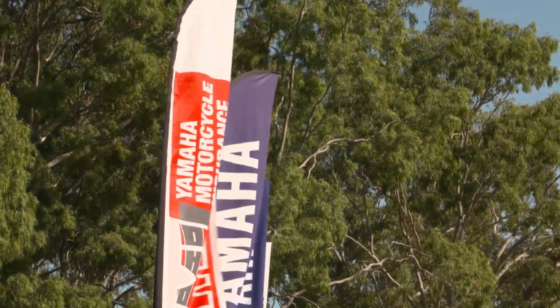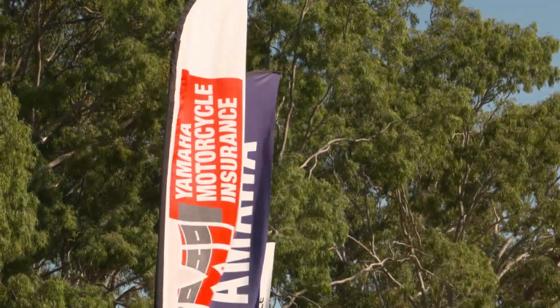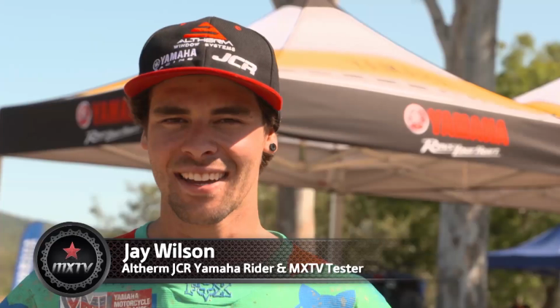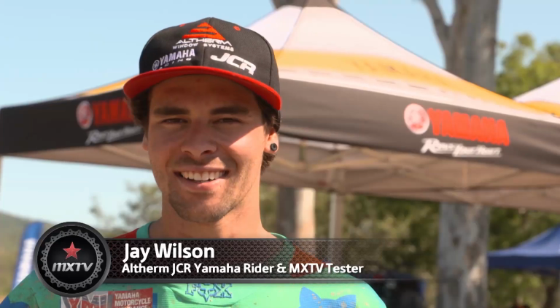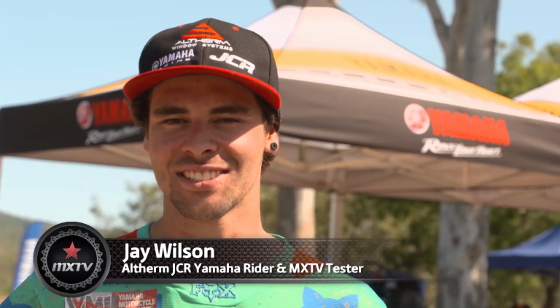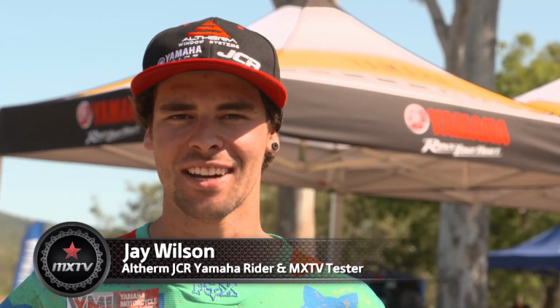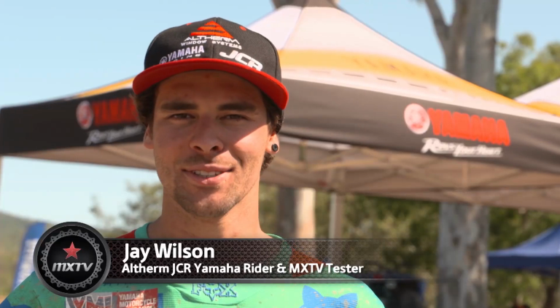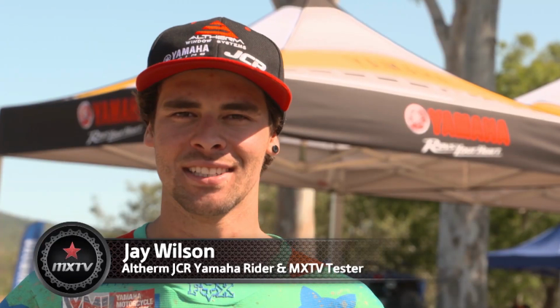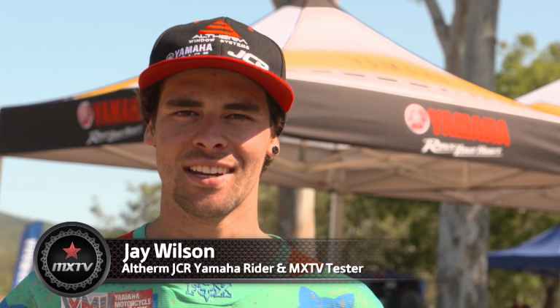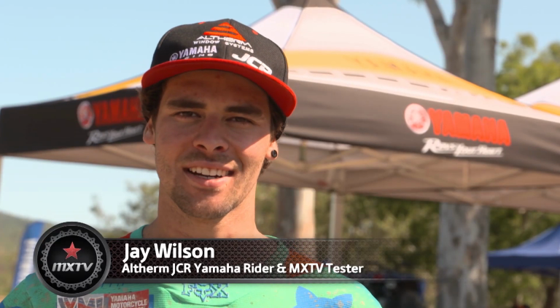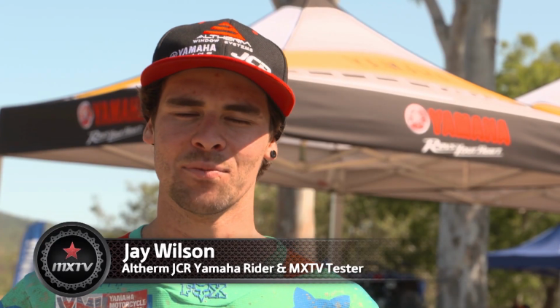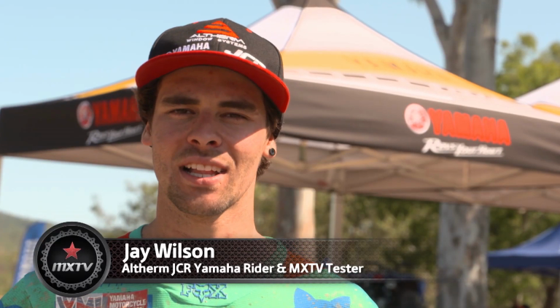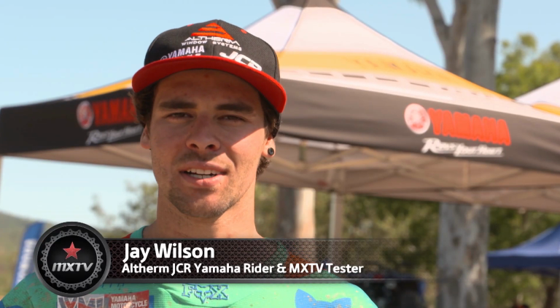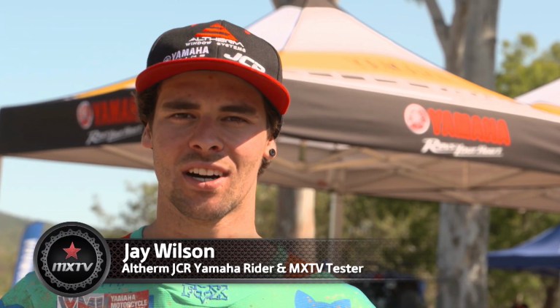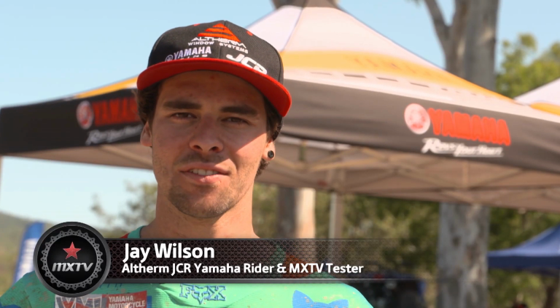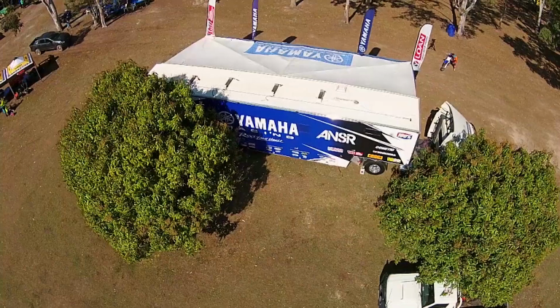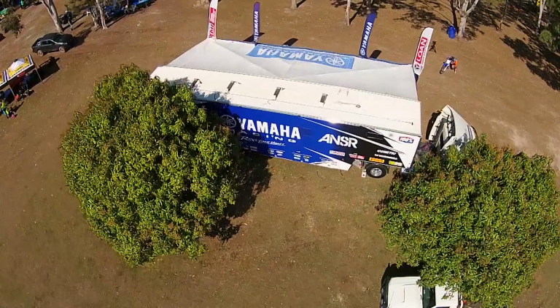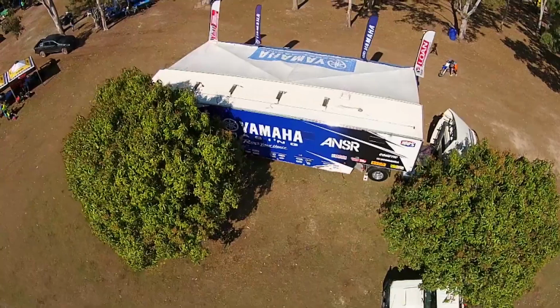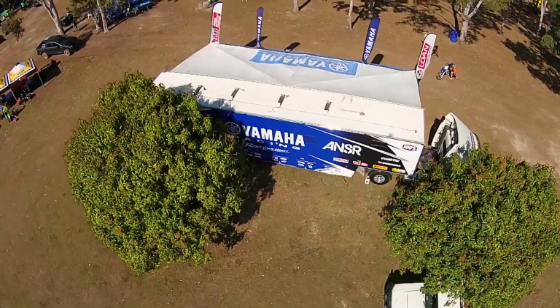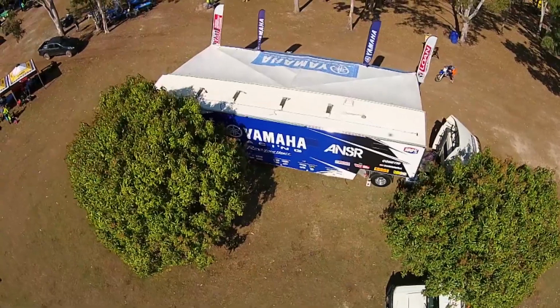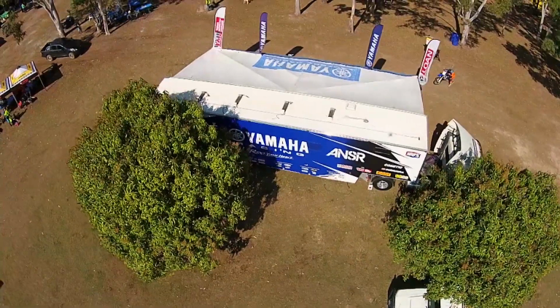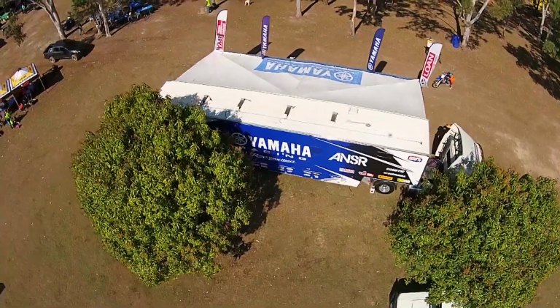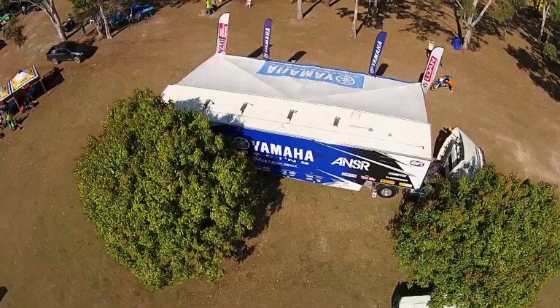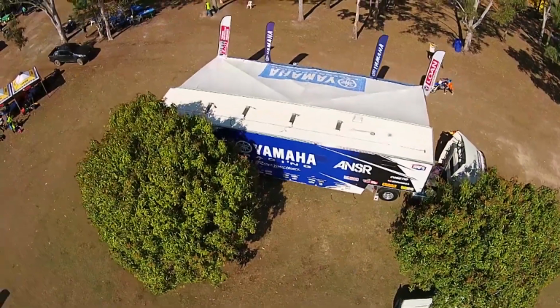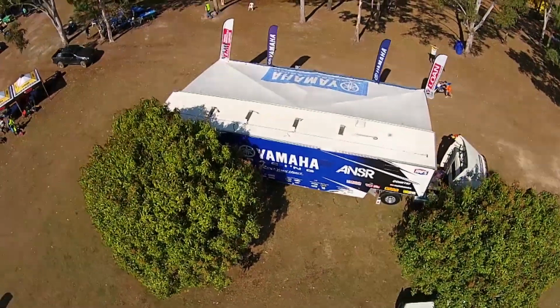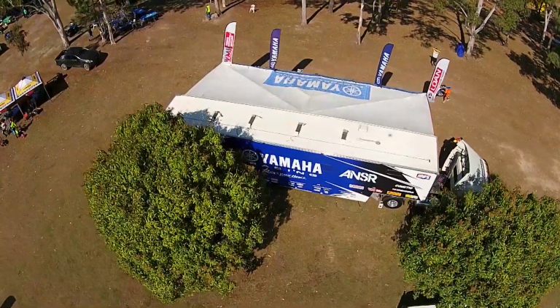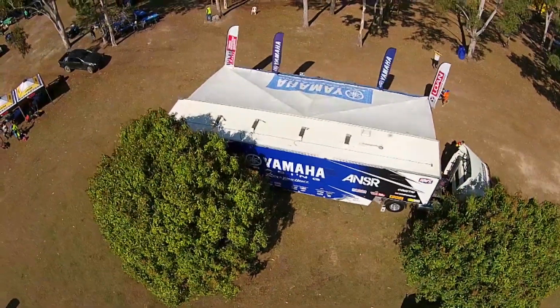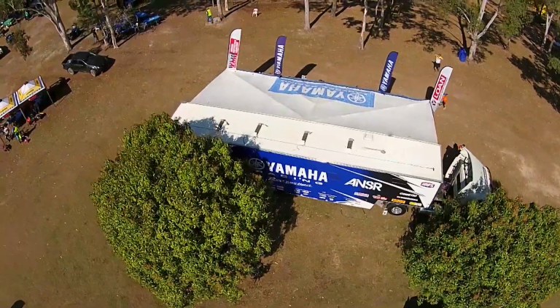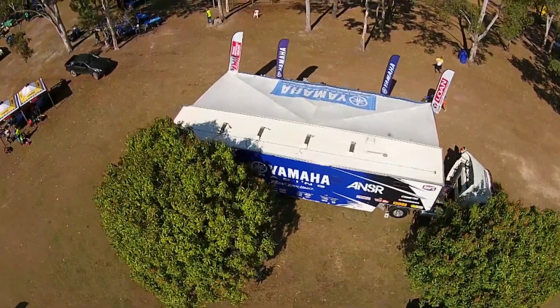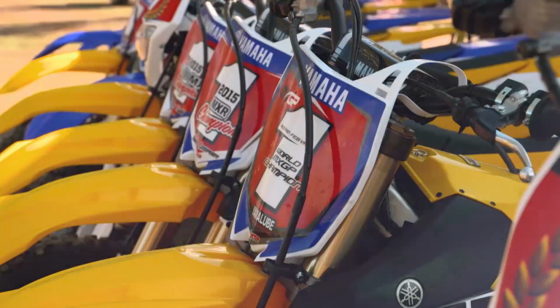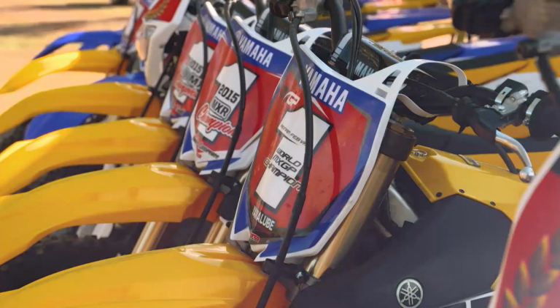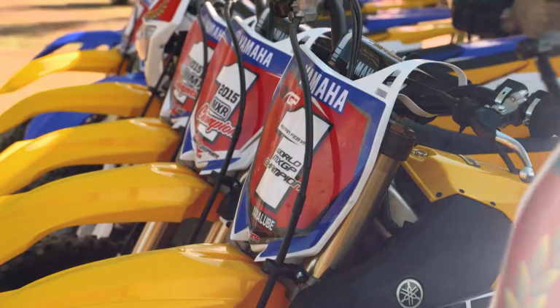Hey guys, Jay Wilson here at Gum Valley Mackay for the 2016 YZ250 model launch.